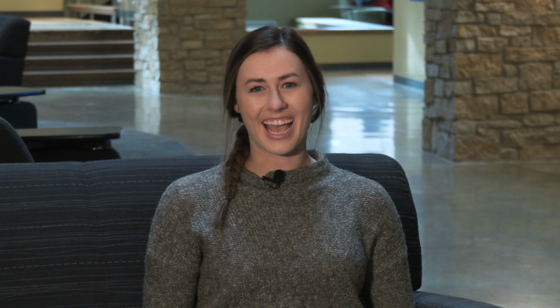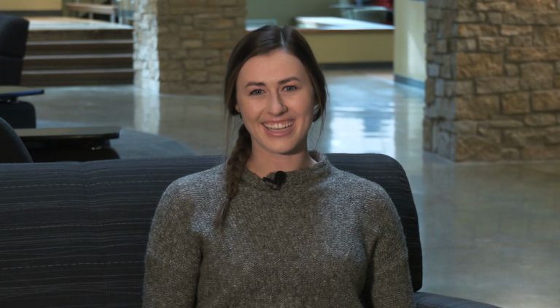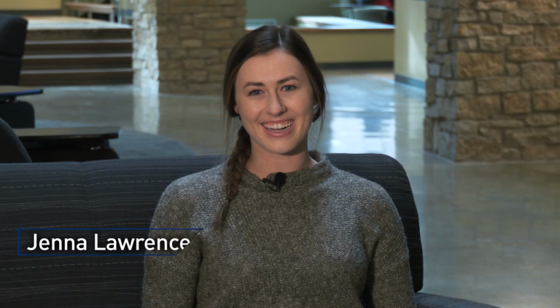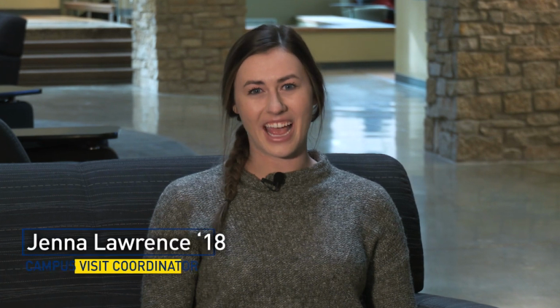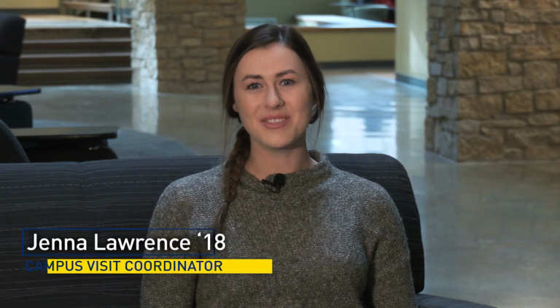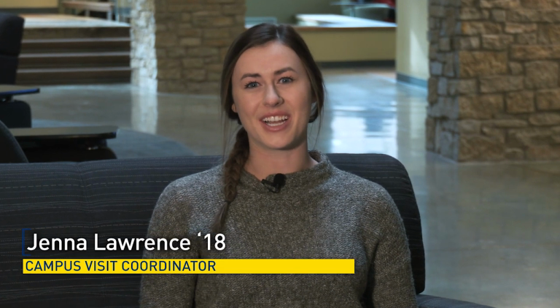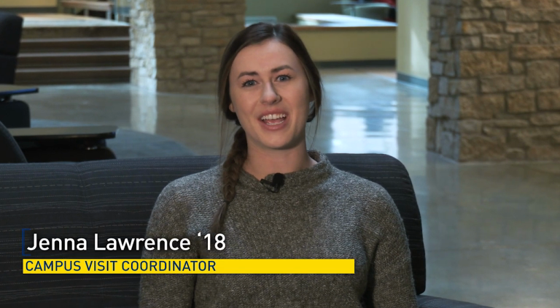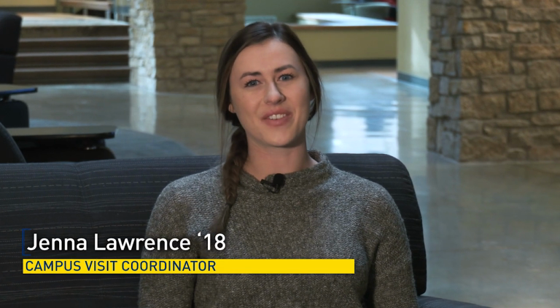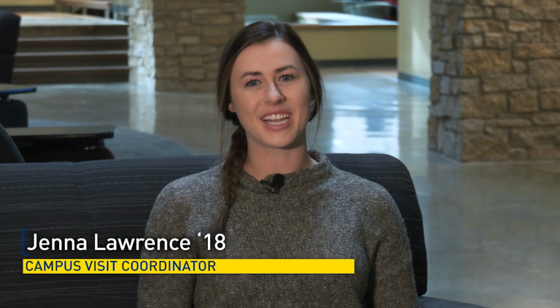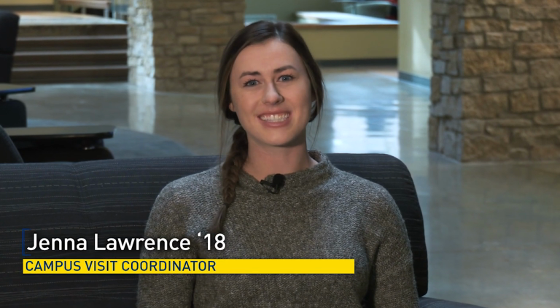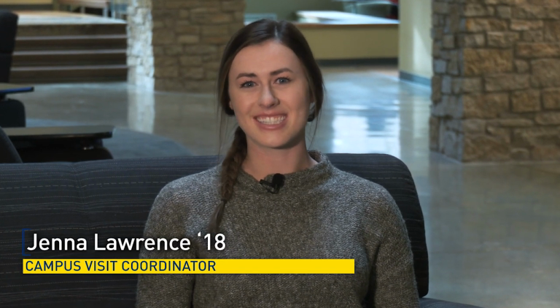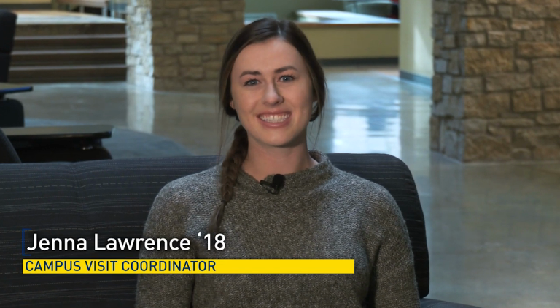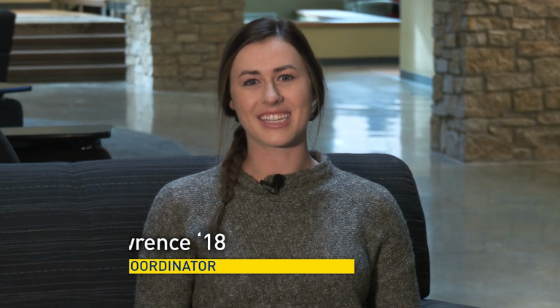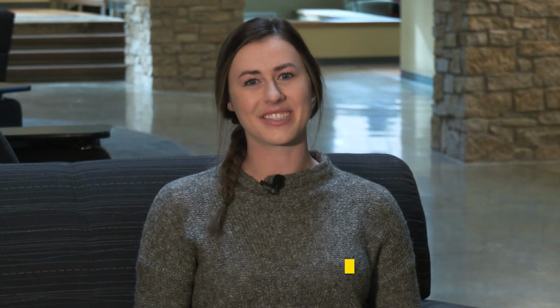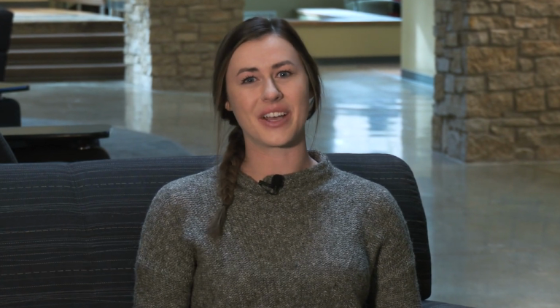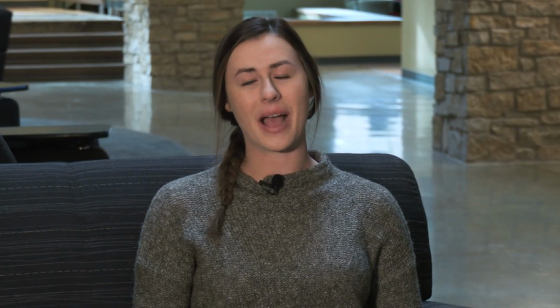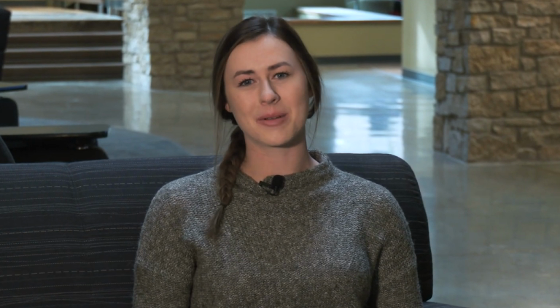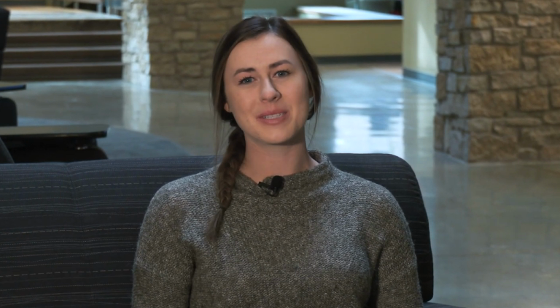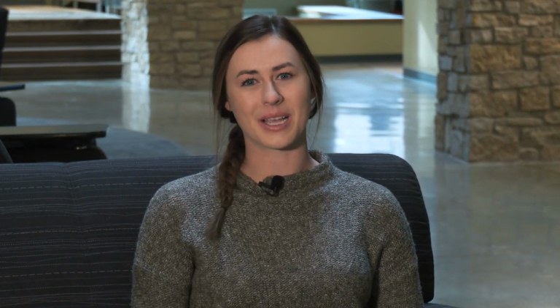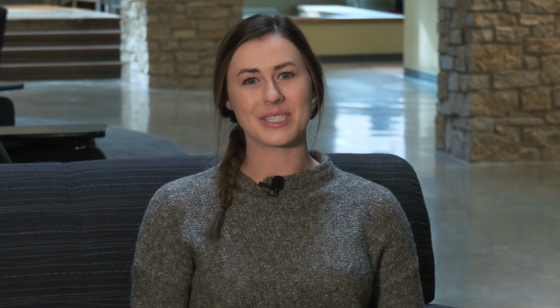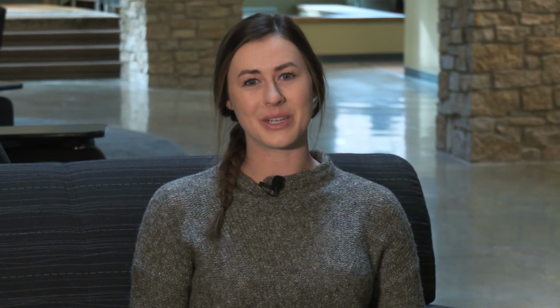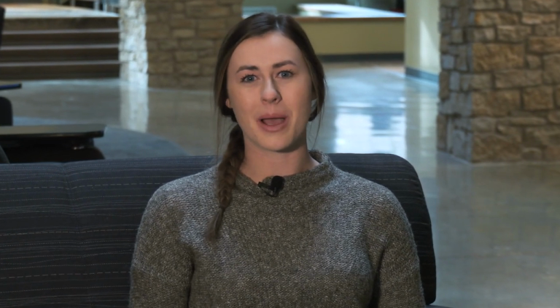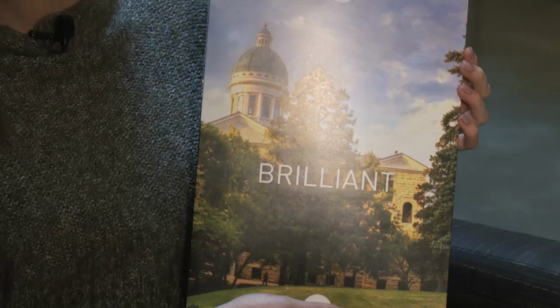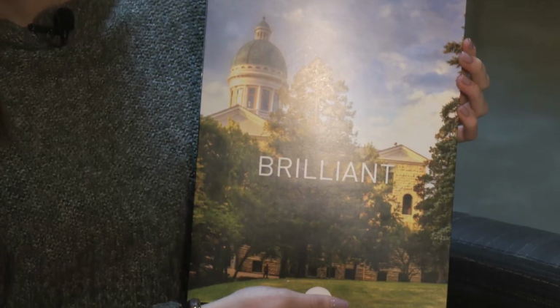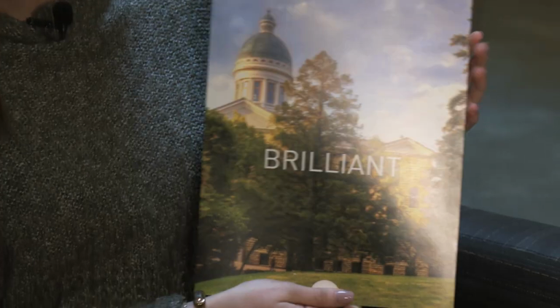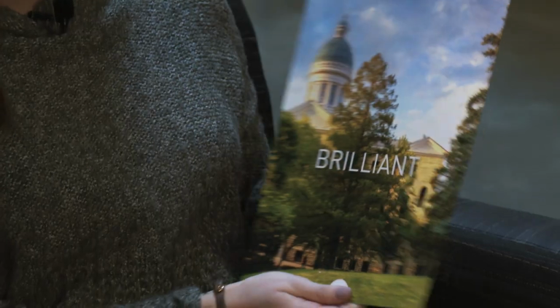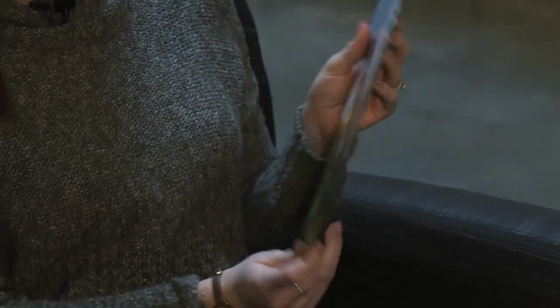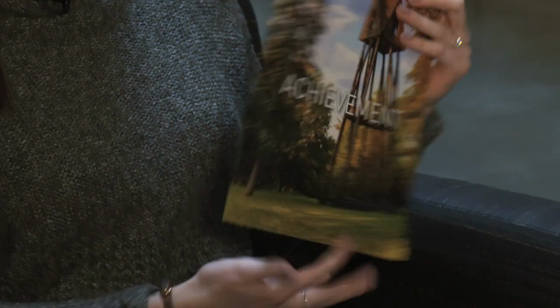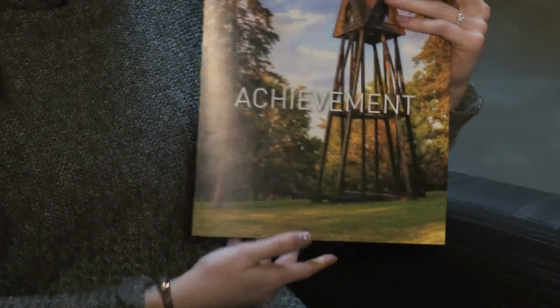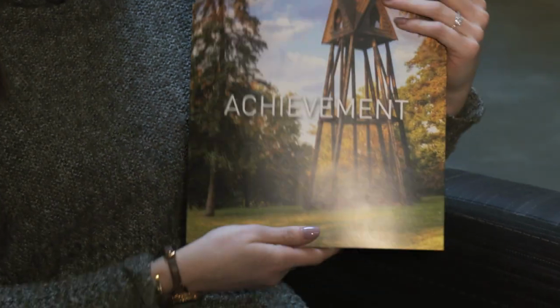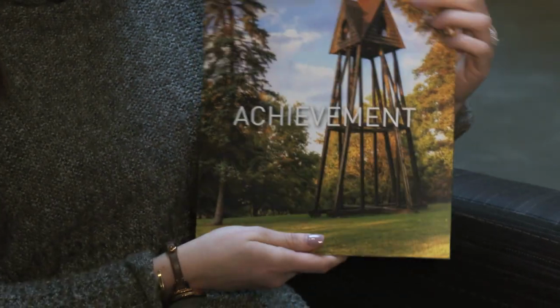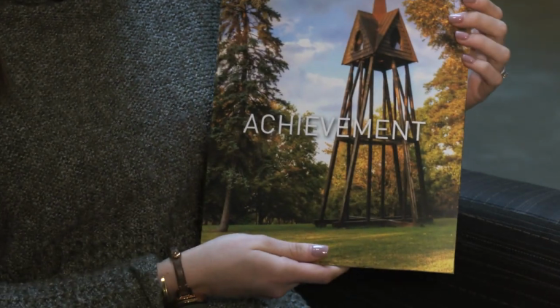Hi there, I'm Jenna and for the next 60 seconds or so, I'm going to be talking to you about the Augustana College acceptance packet.